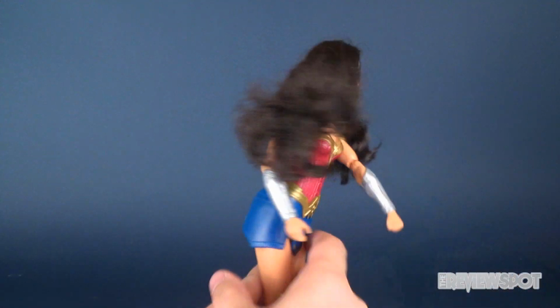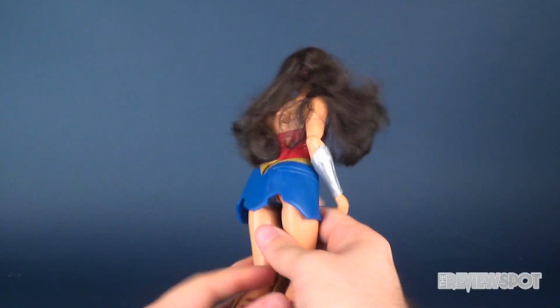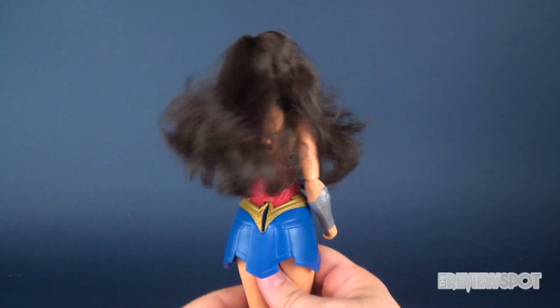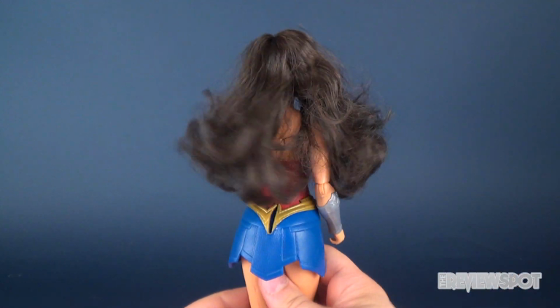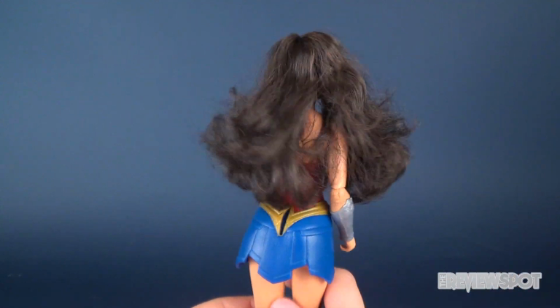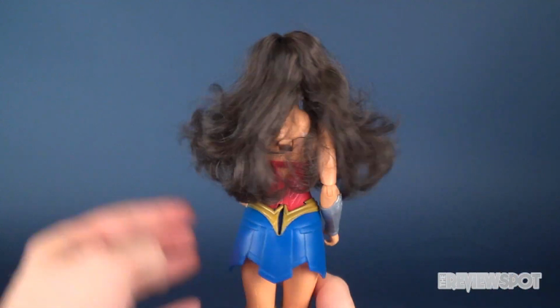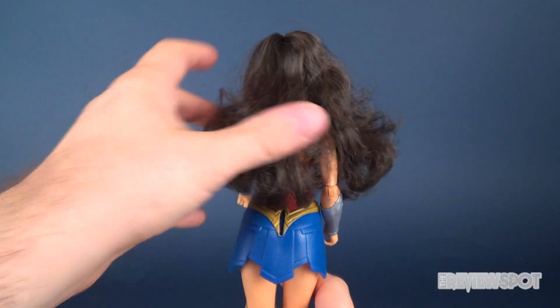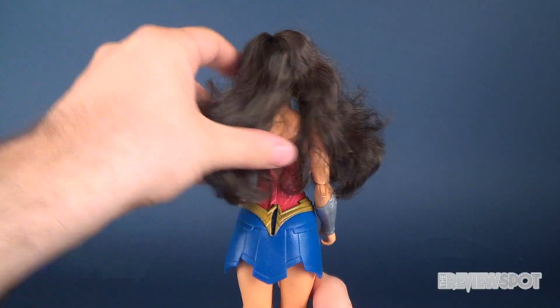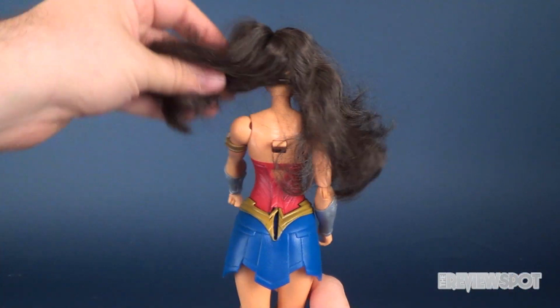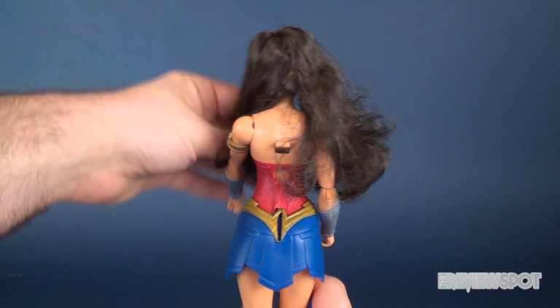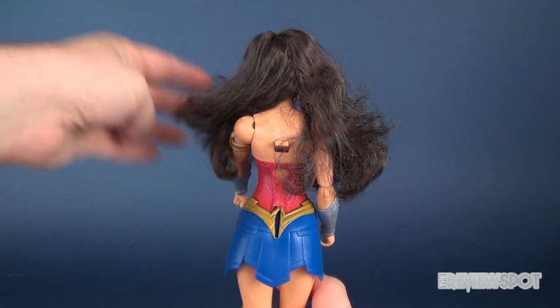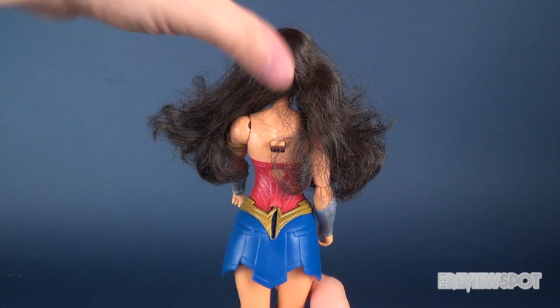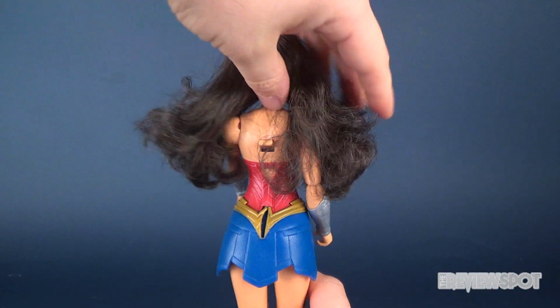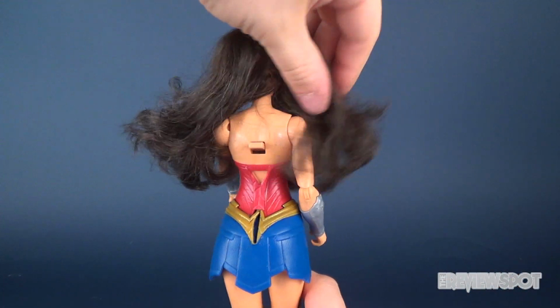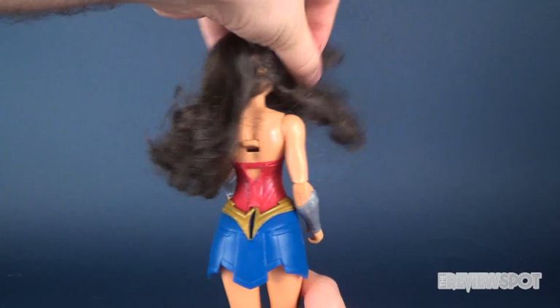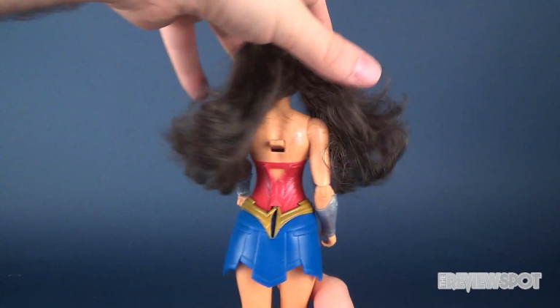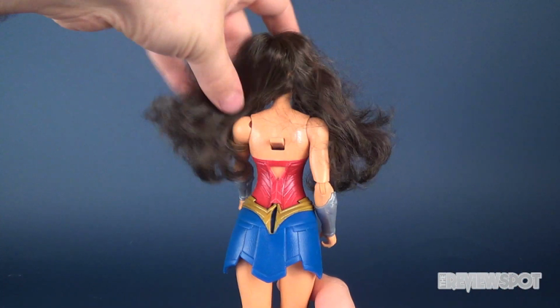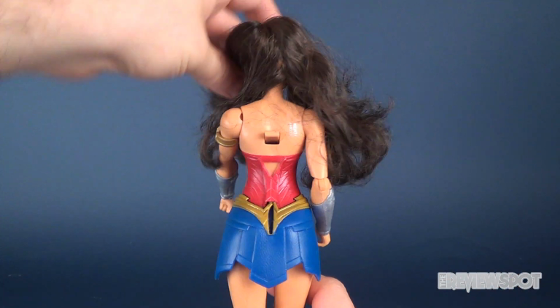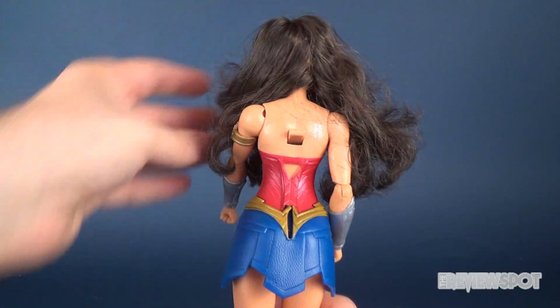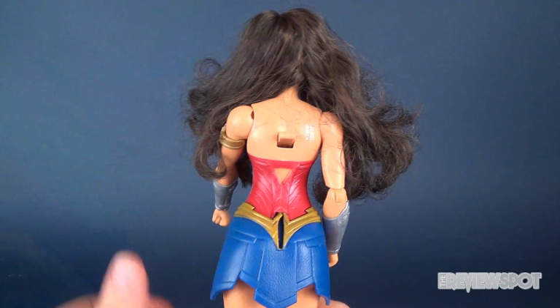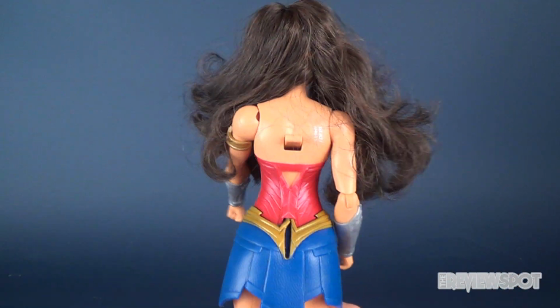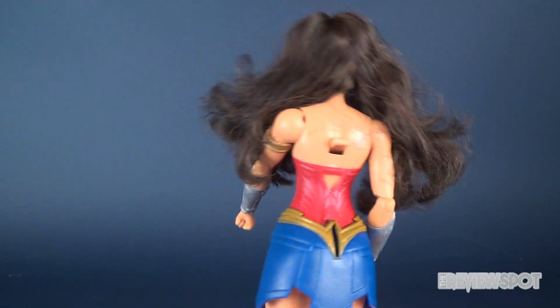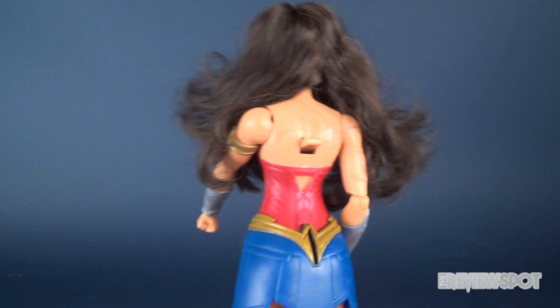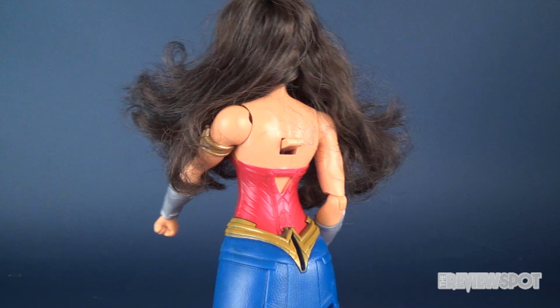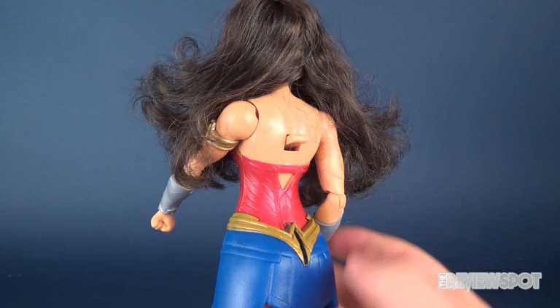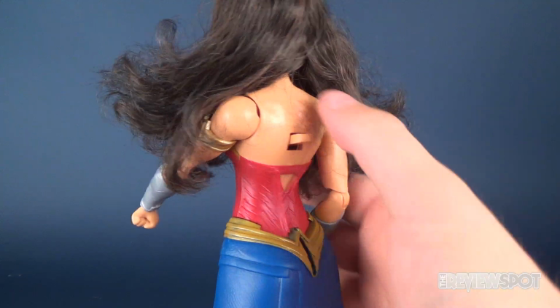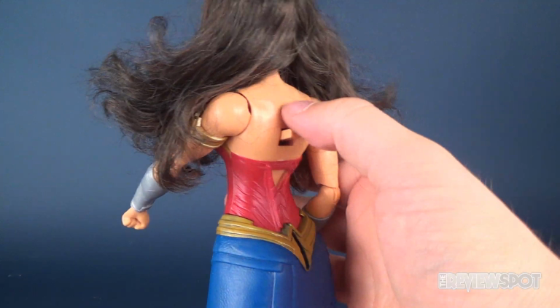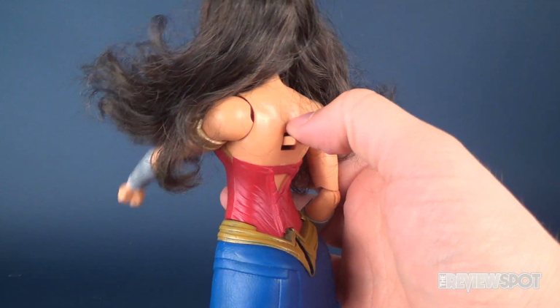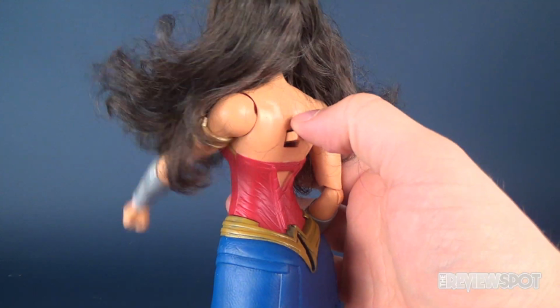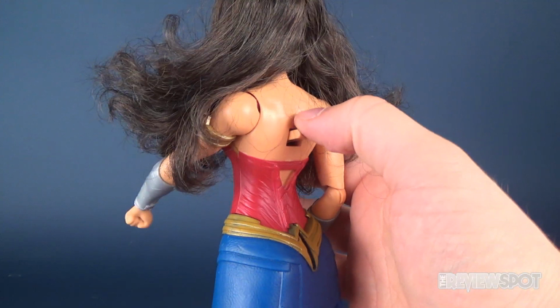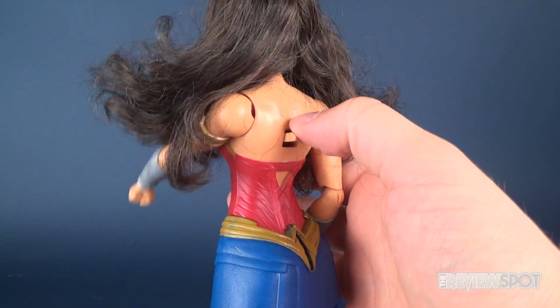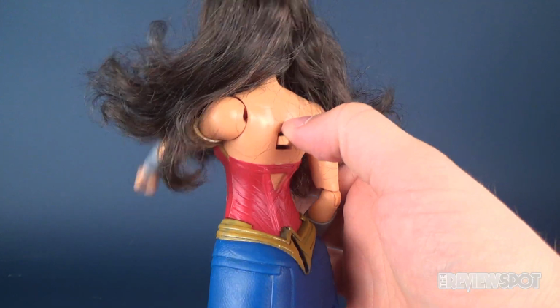Here's the back of the figure — let's move her hair out of the way and you'll see there is a lever right there, a big lever.